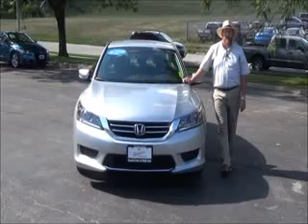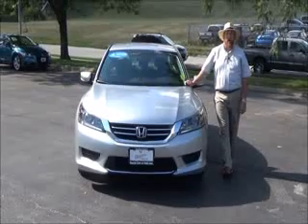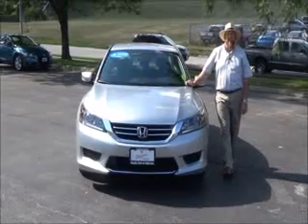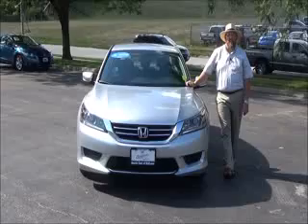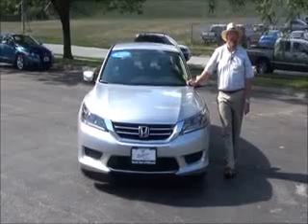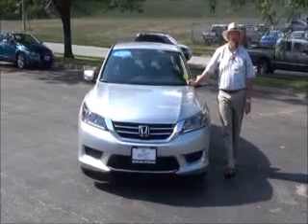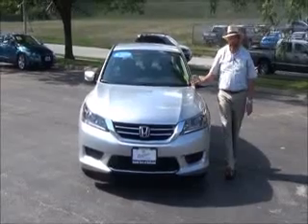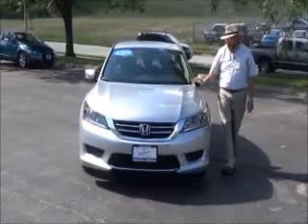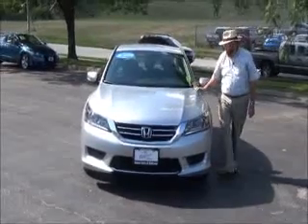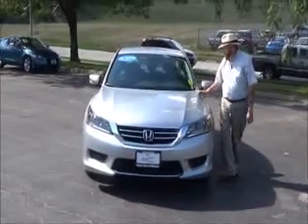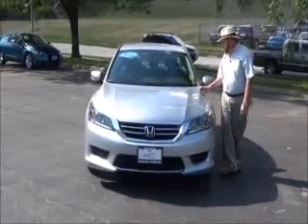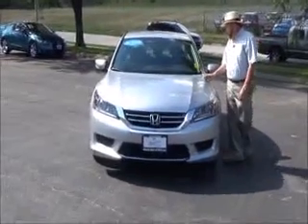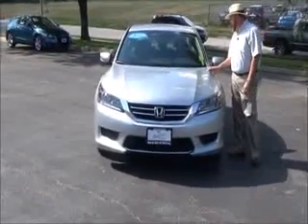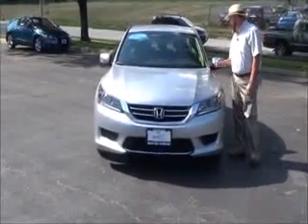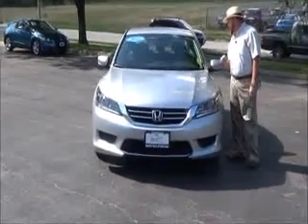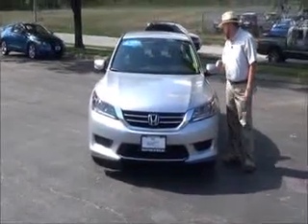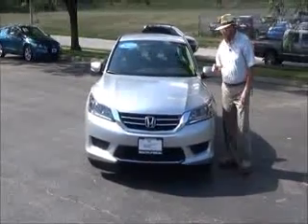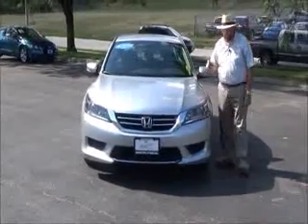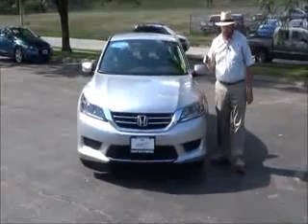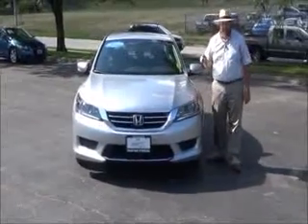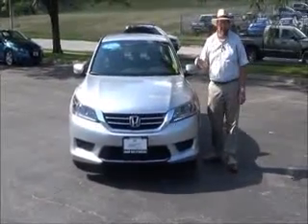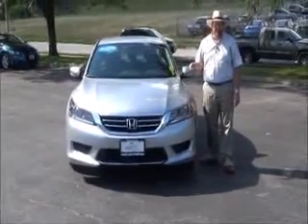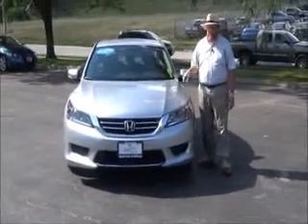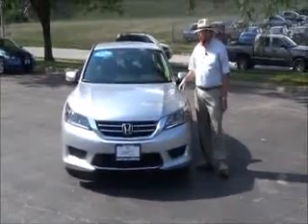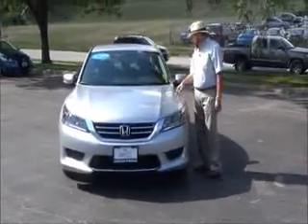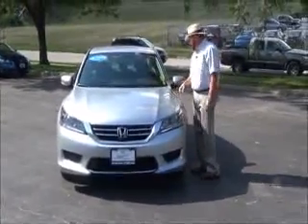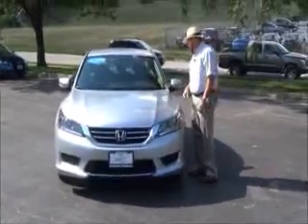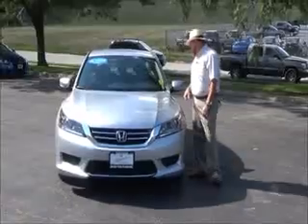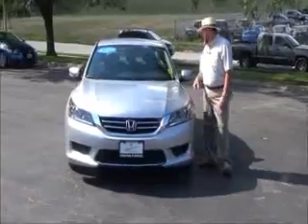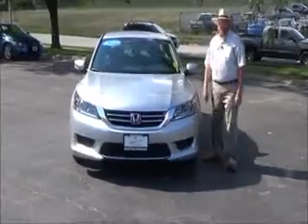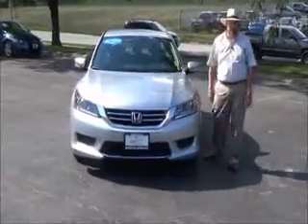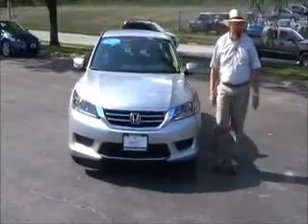Brian Kelly here for Honda Giant, showing you this 2014 Honda Accord LX model. It just came in off a lease and has 32,000 miles.